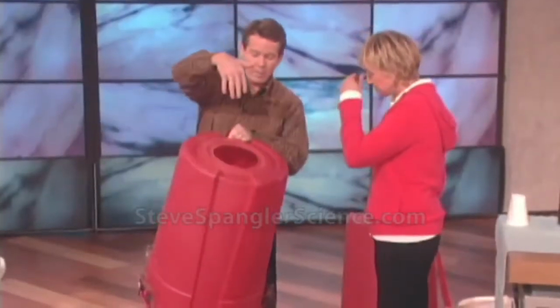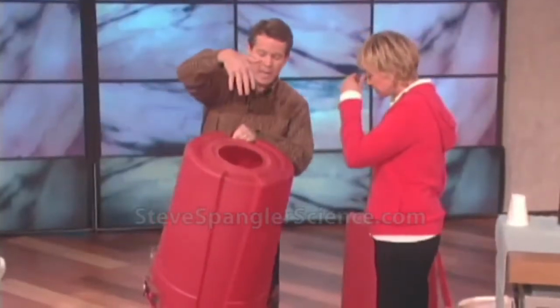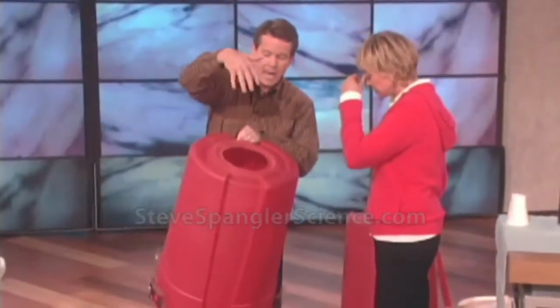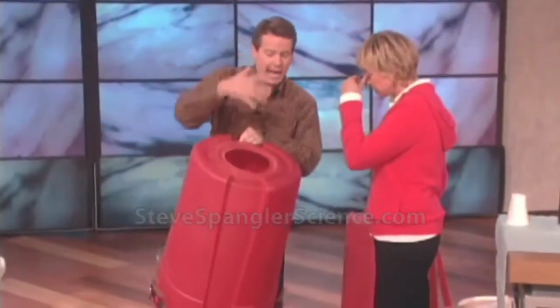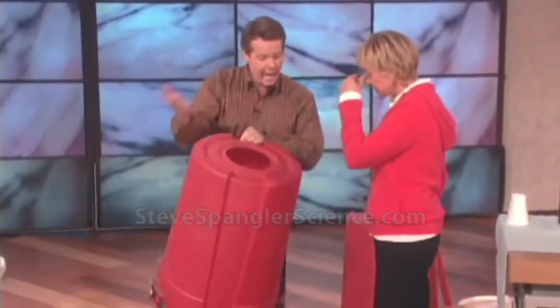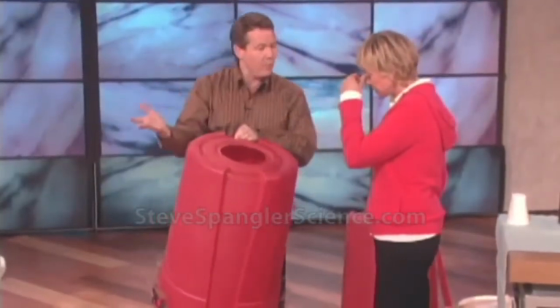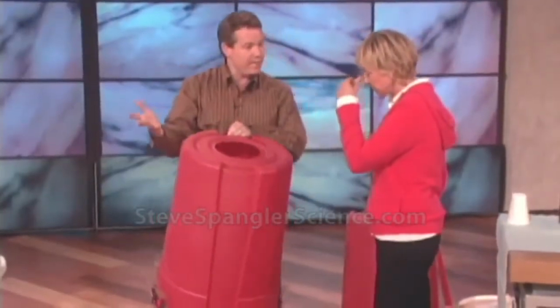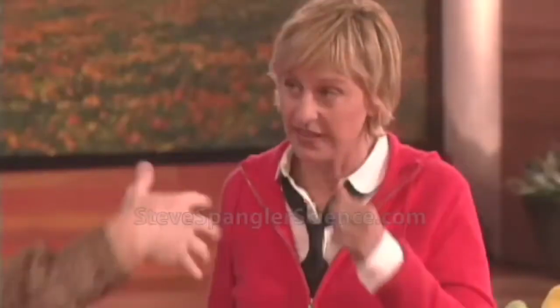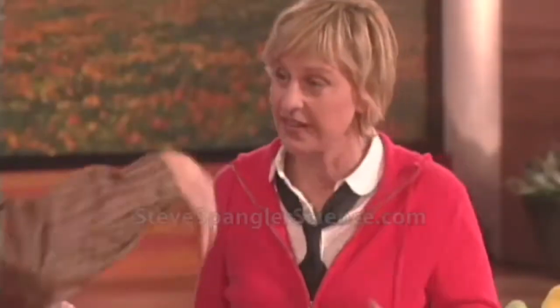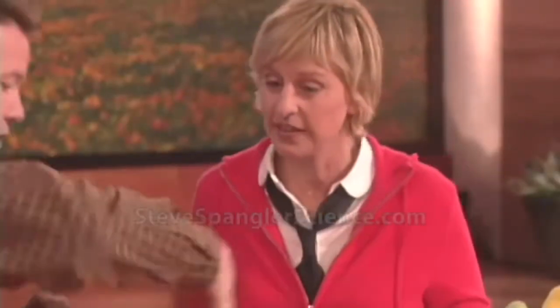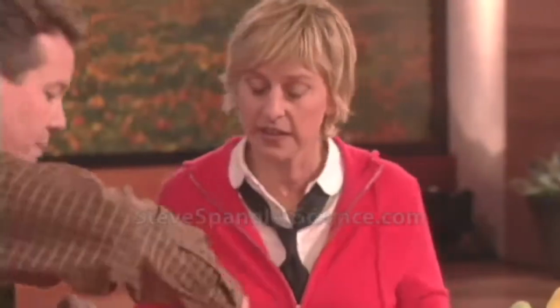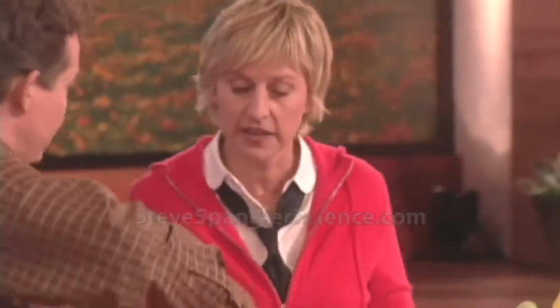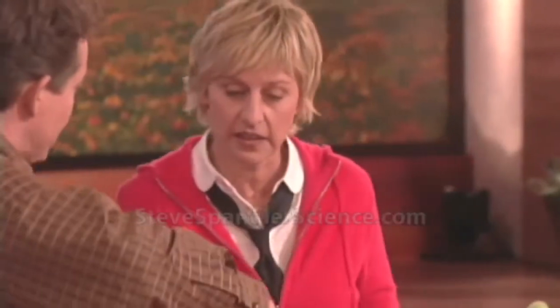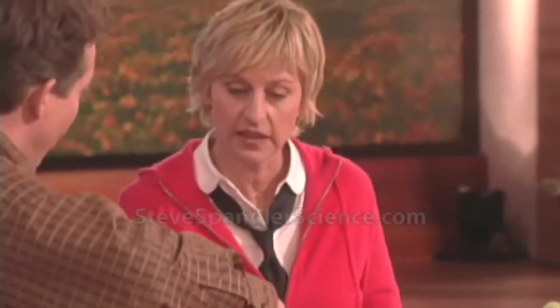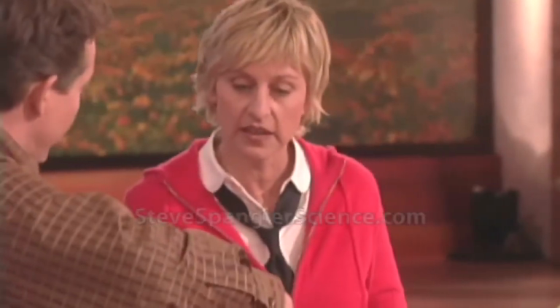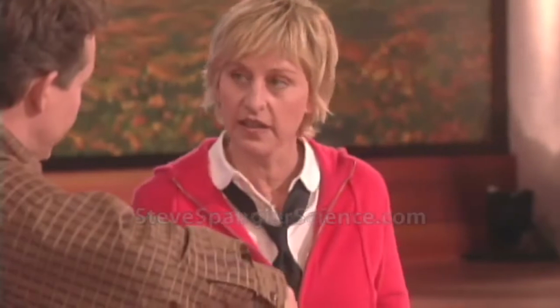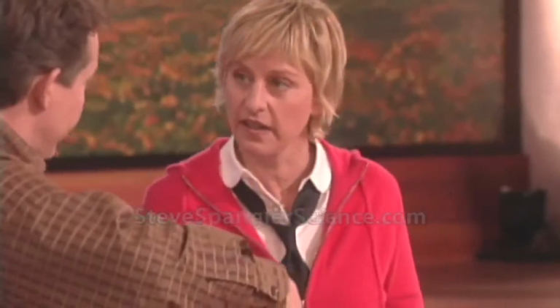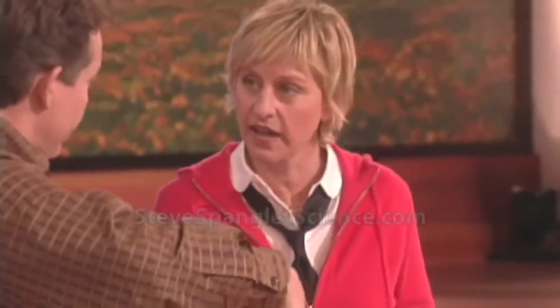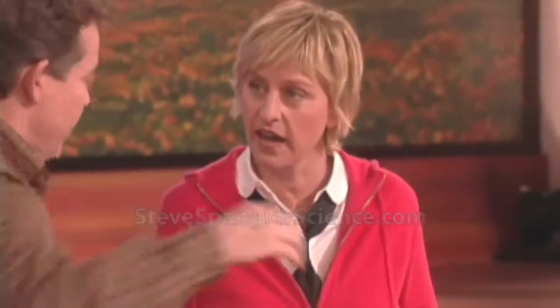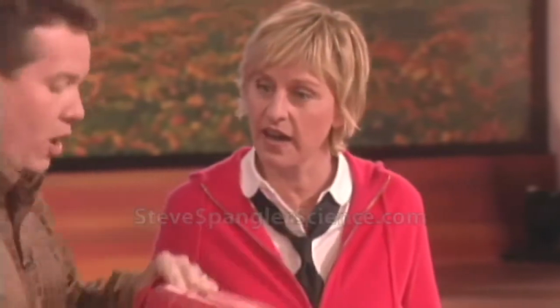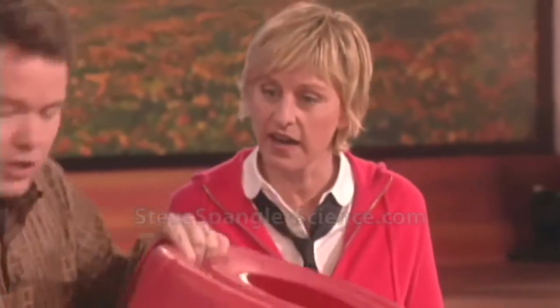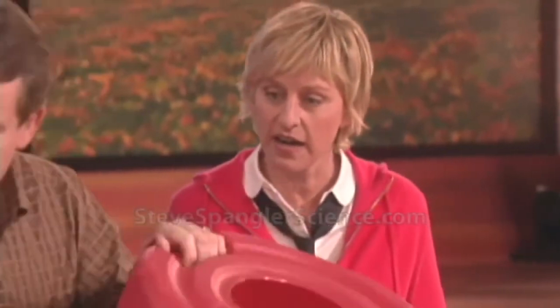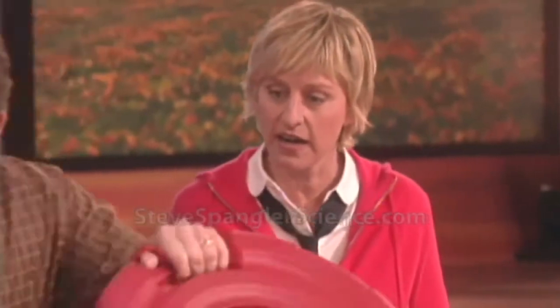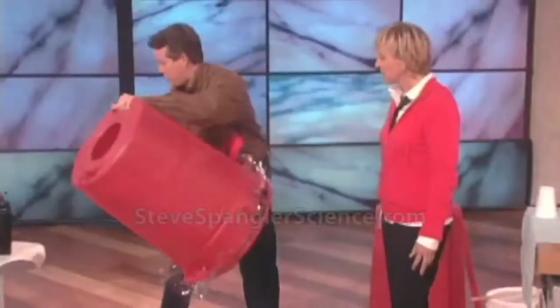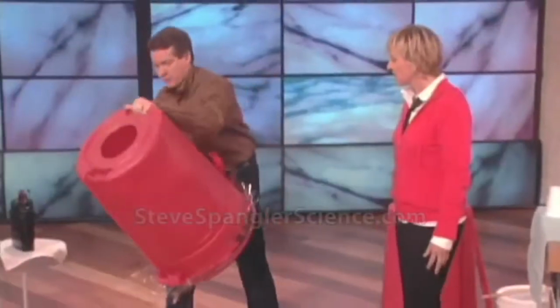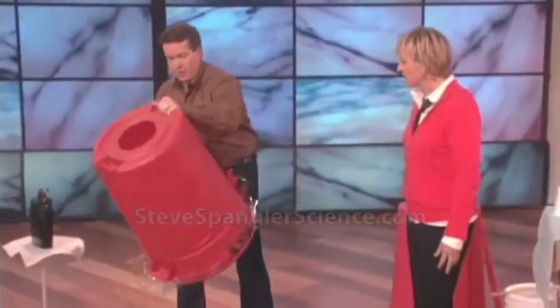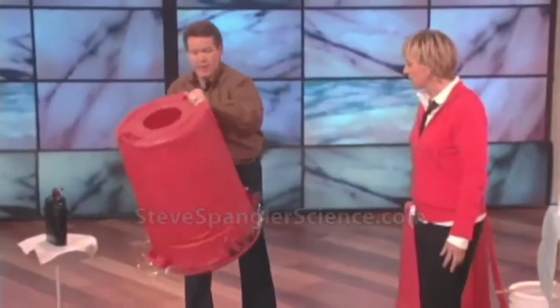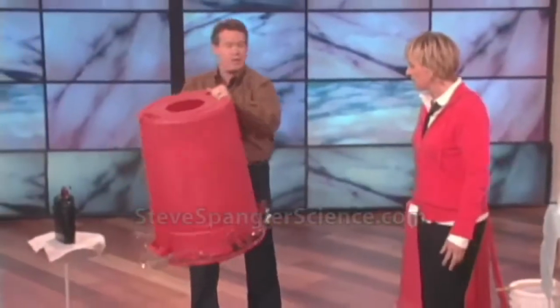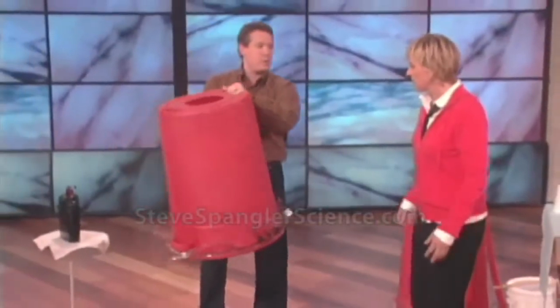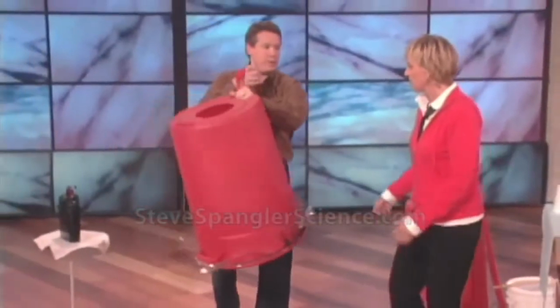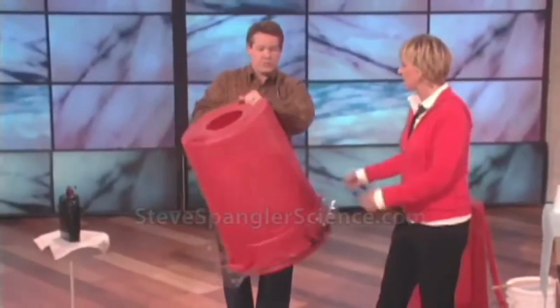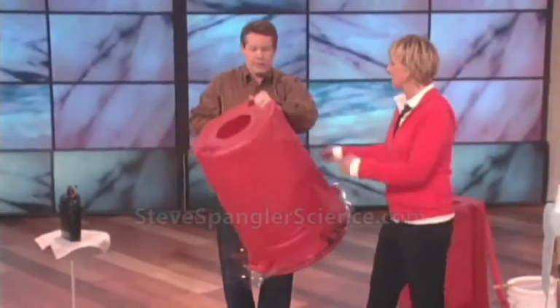But this is even cooler. So at Halloween time, if you put smoke in here, I'll show you what it looks like. So here, you wear this one.